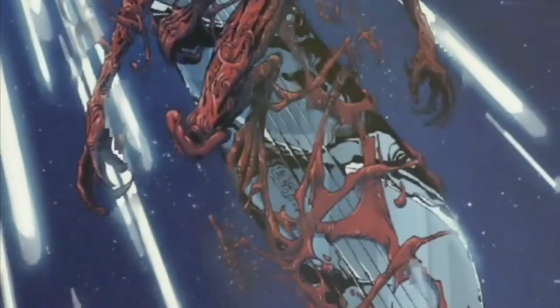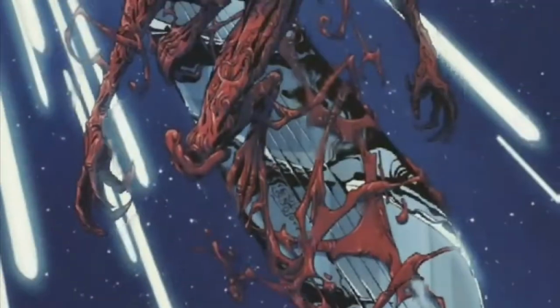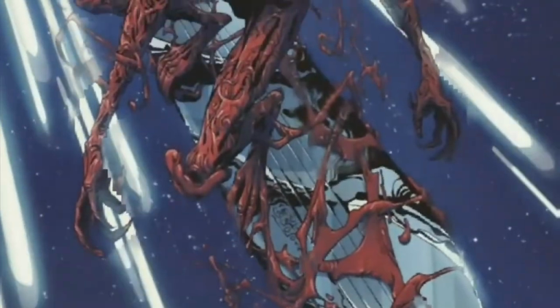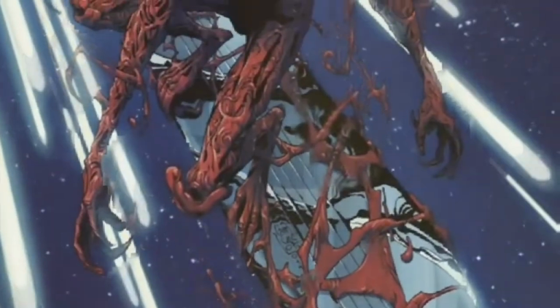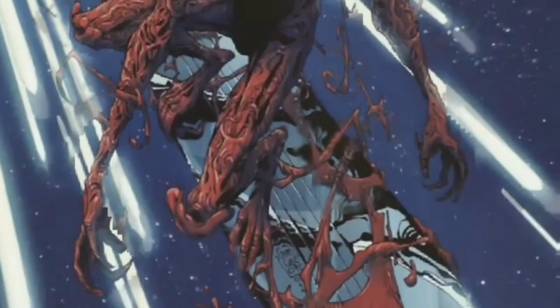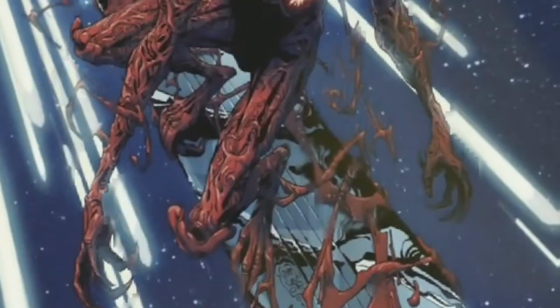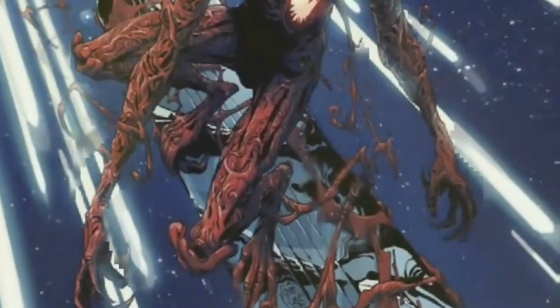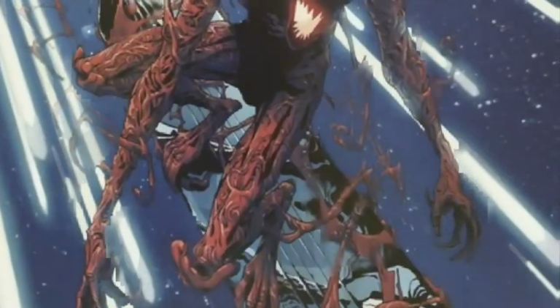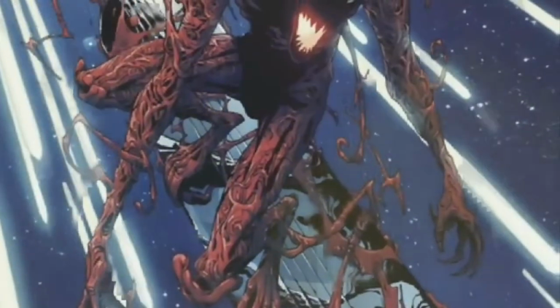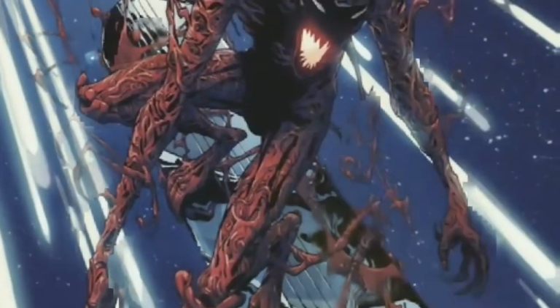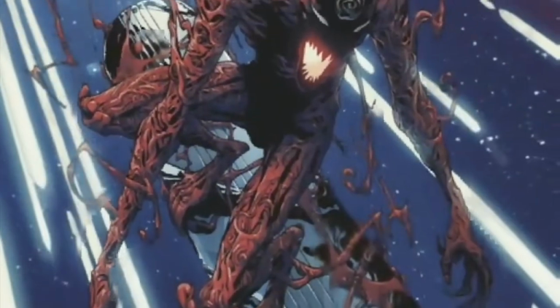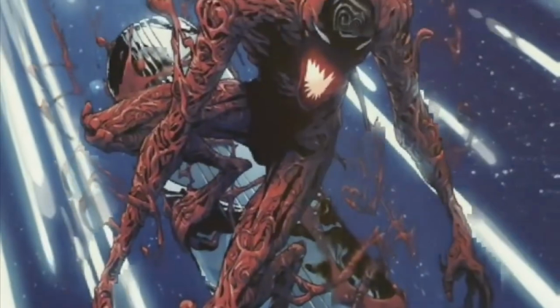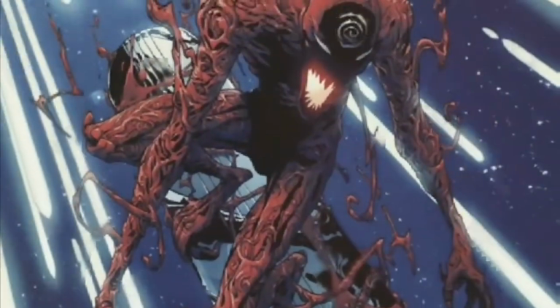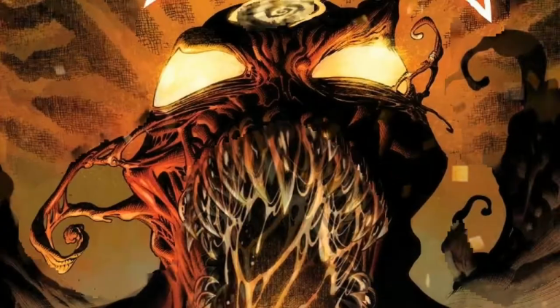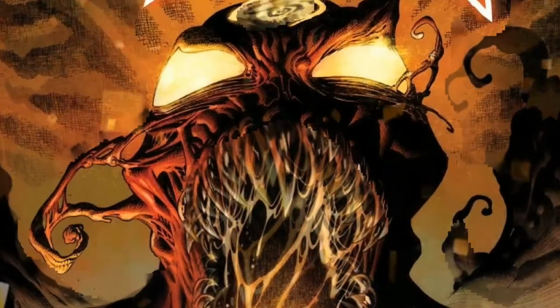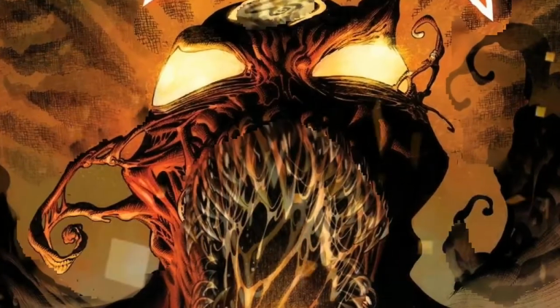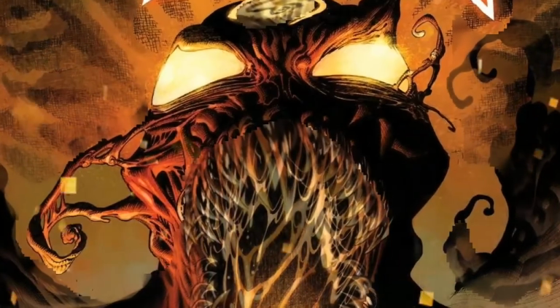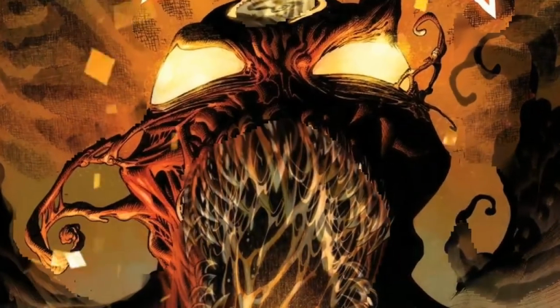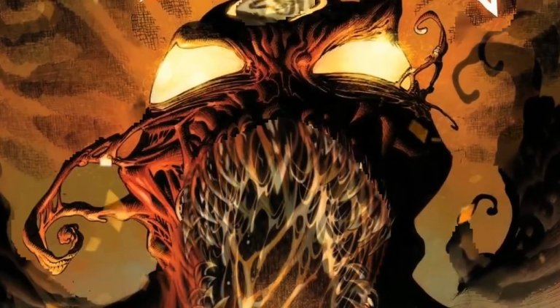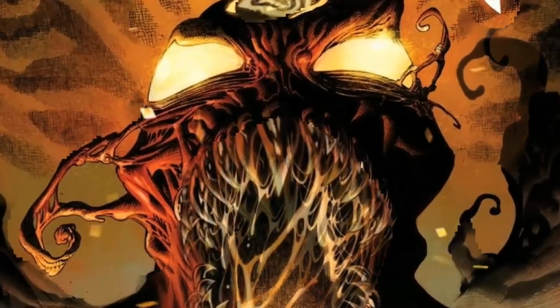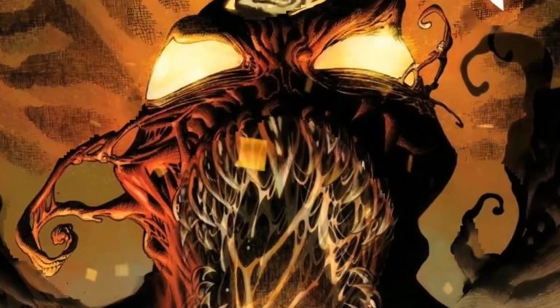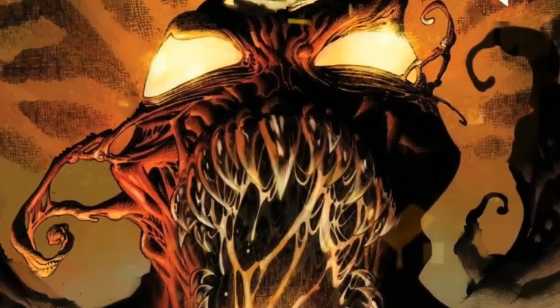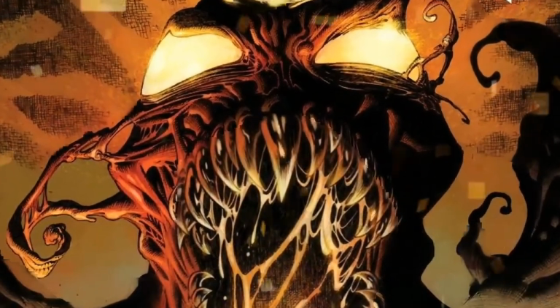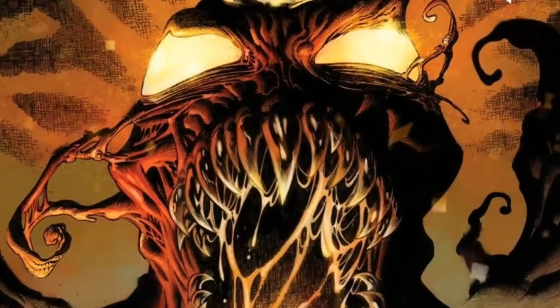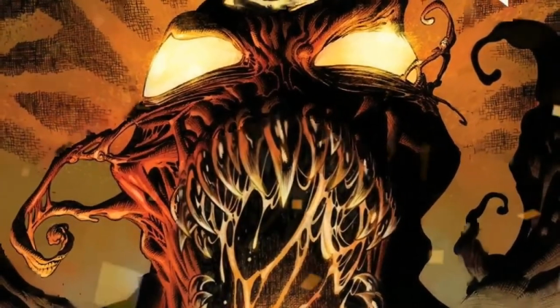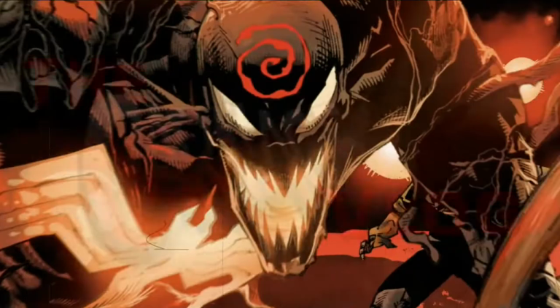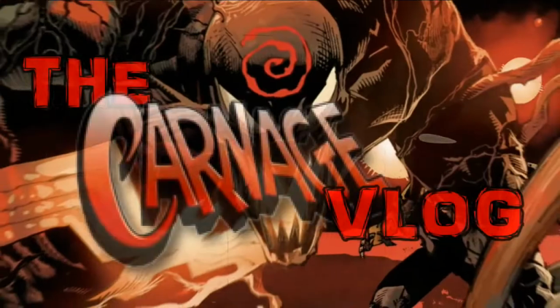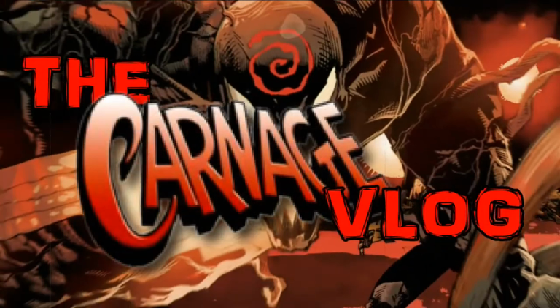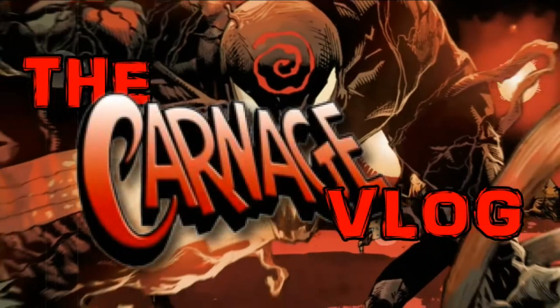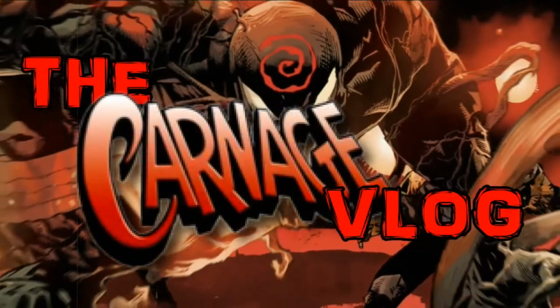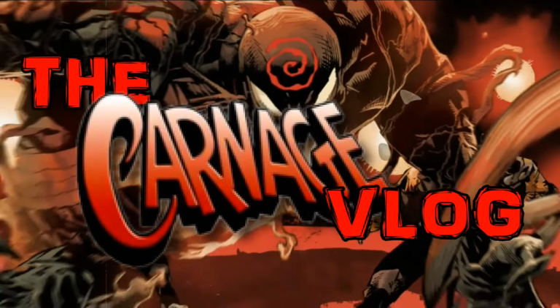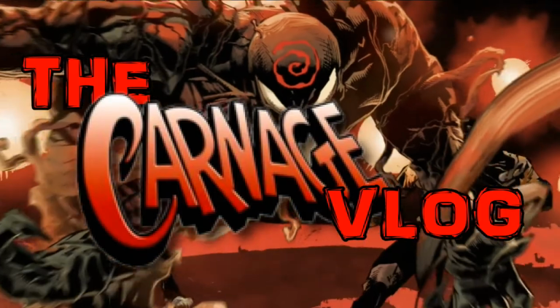Venom's not here to be, man. Welcome, boils and ghouls, to the Carnage vlog.